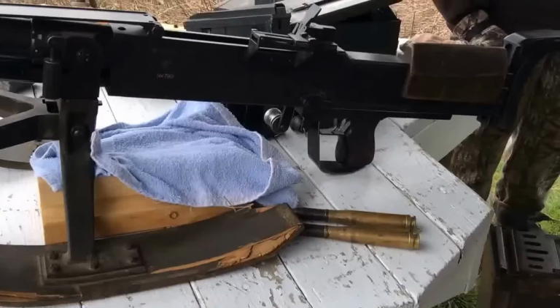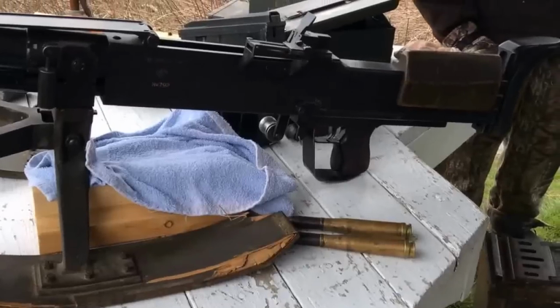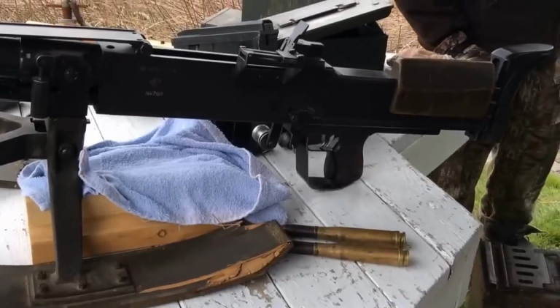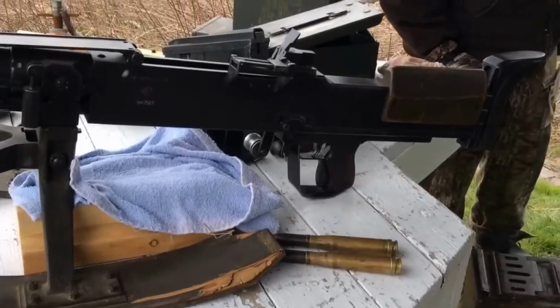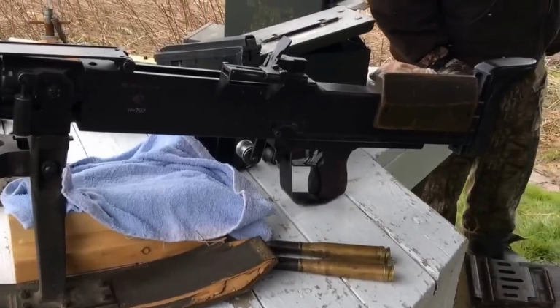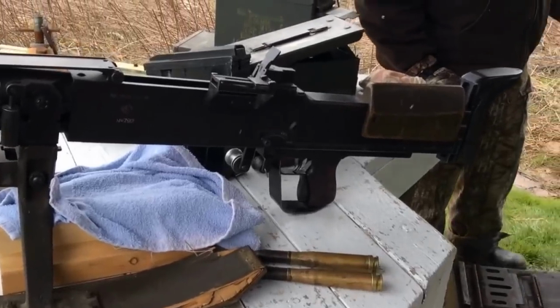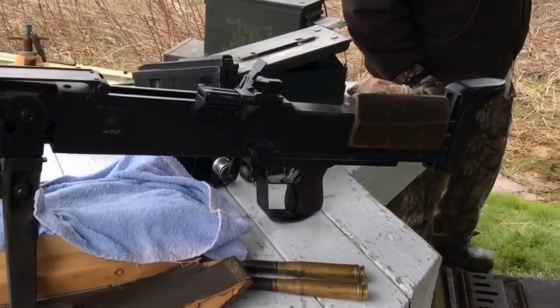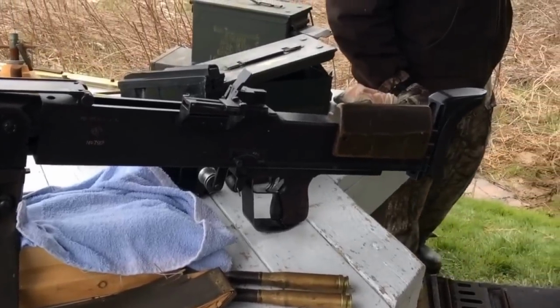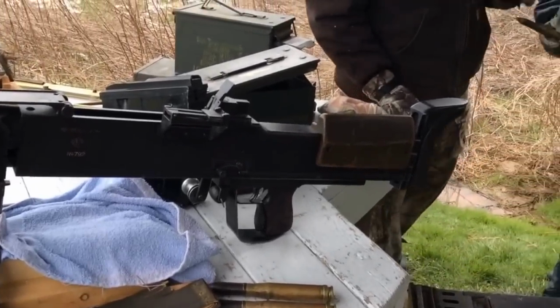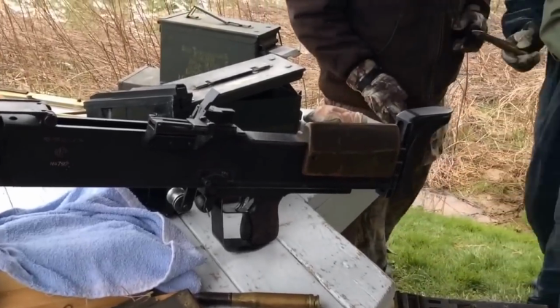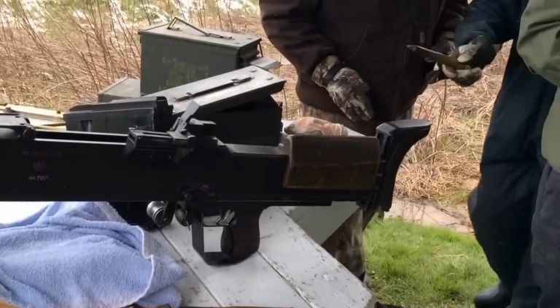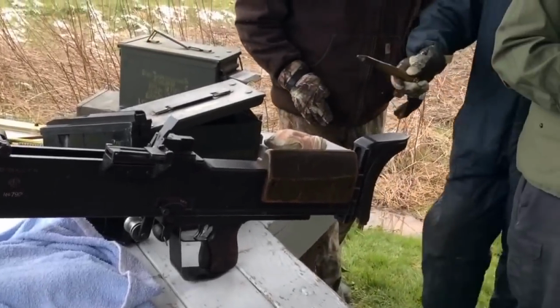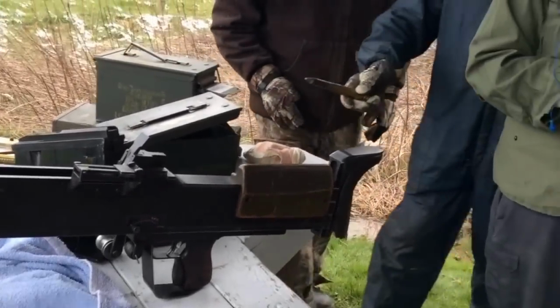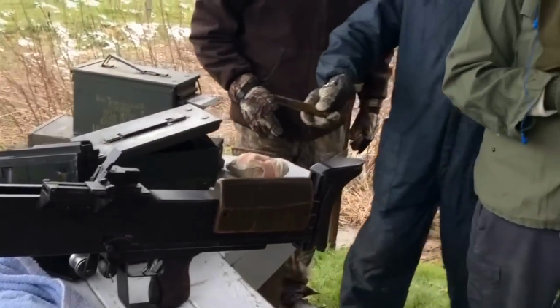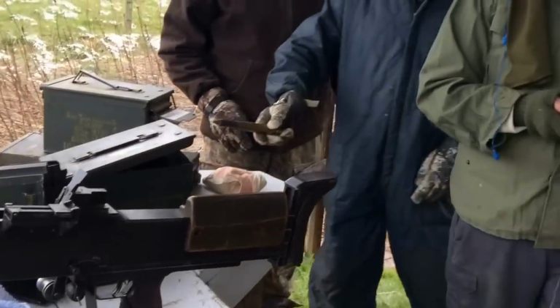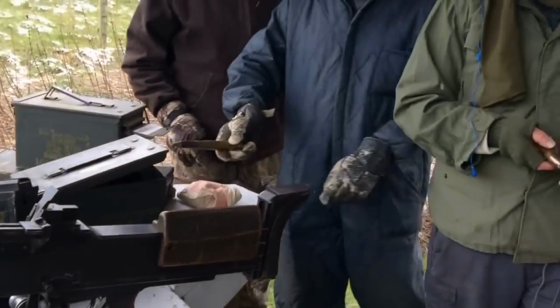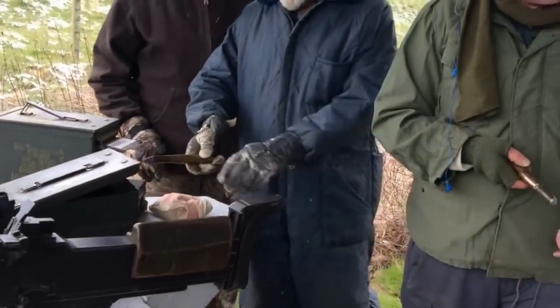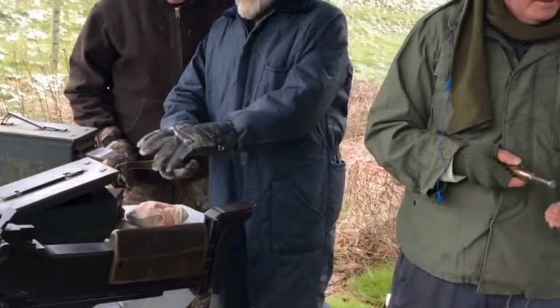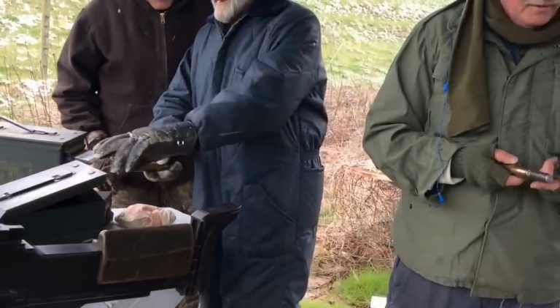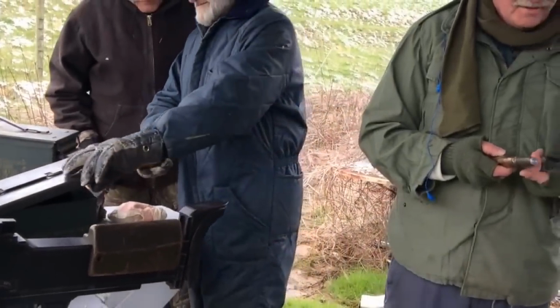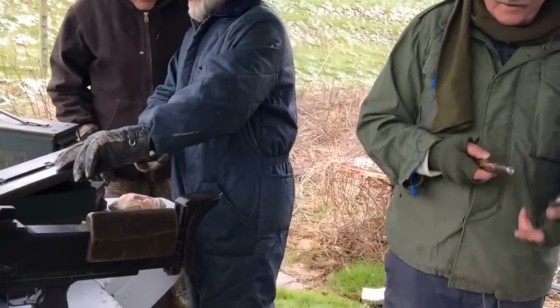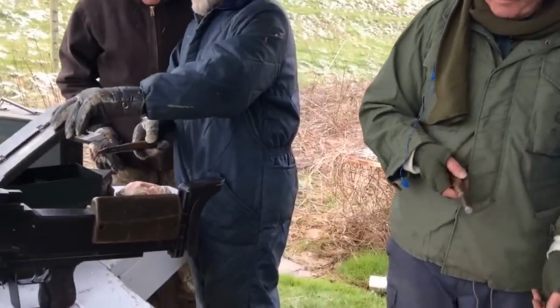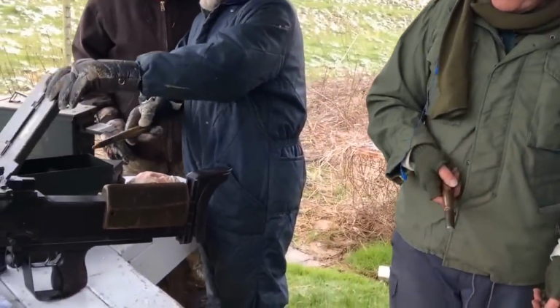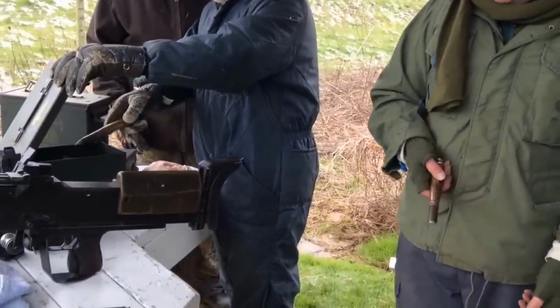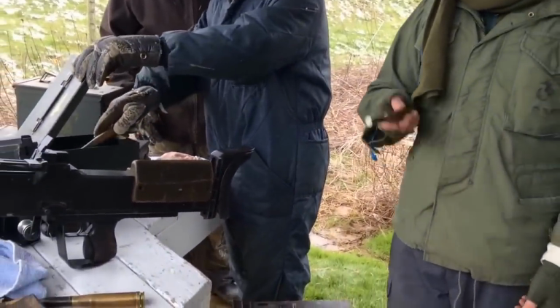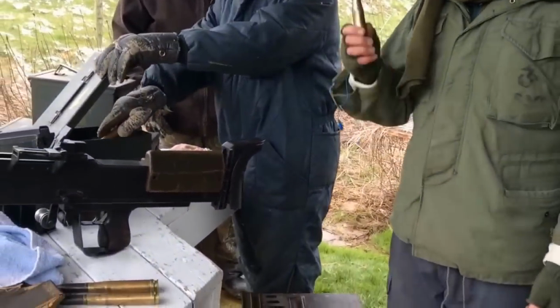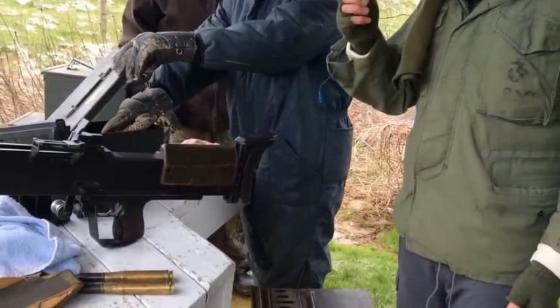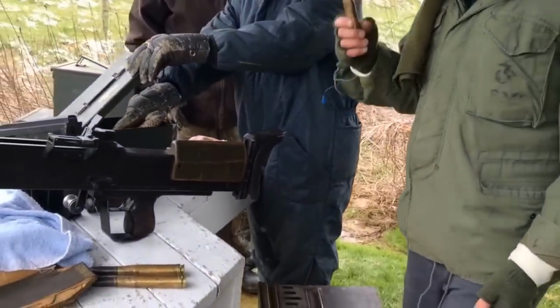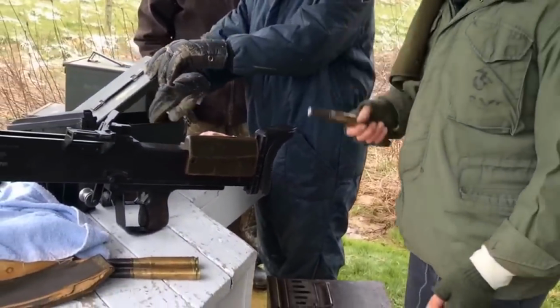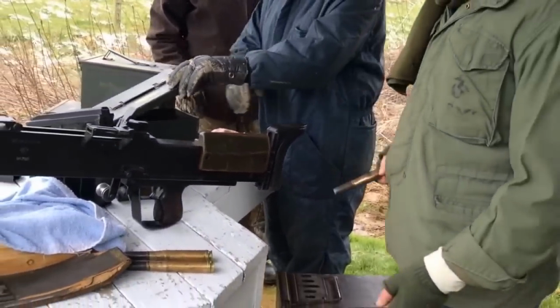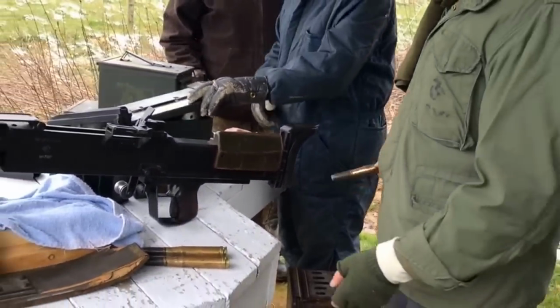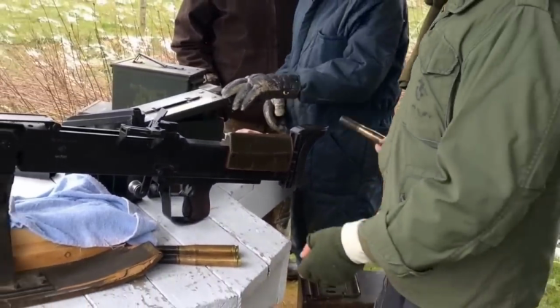Vulcan cannon ammo, right? That's how I got the 50-cal locks.